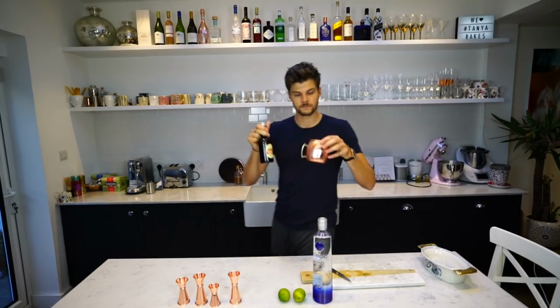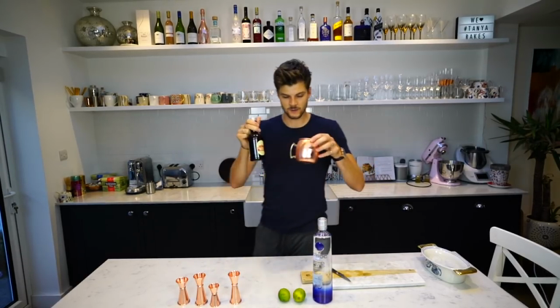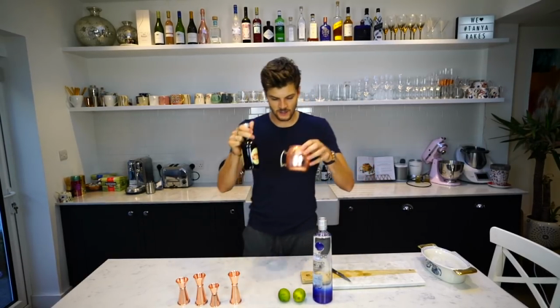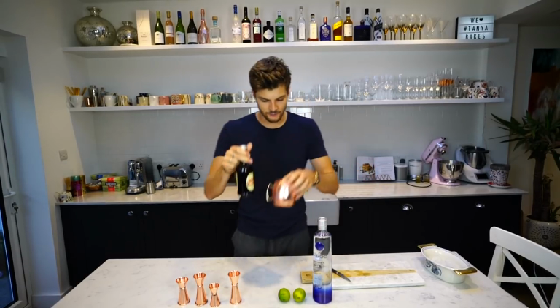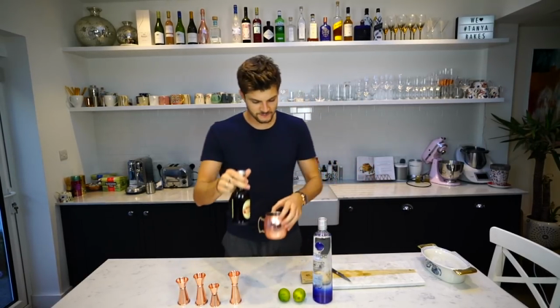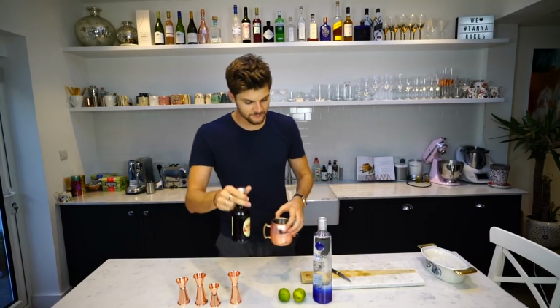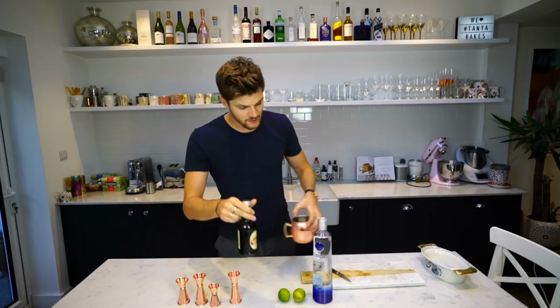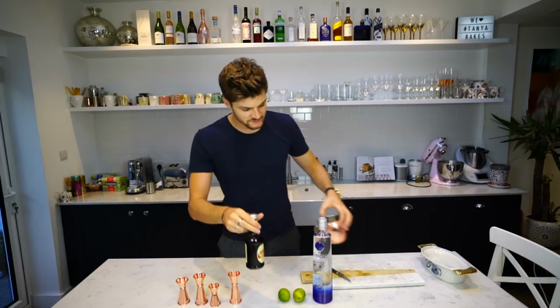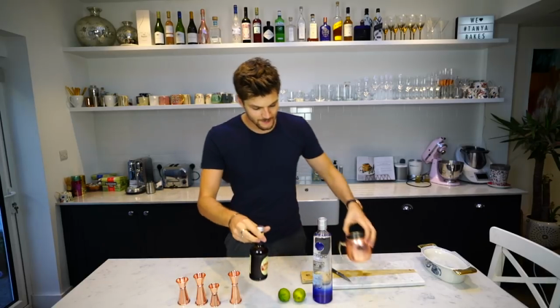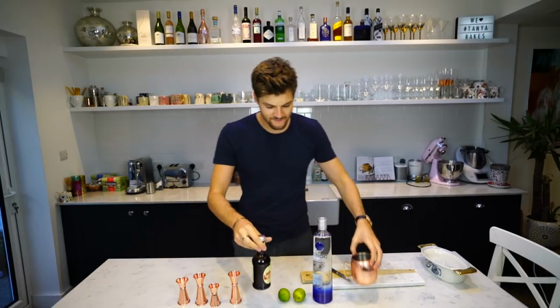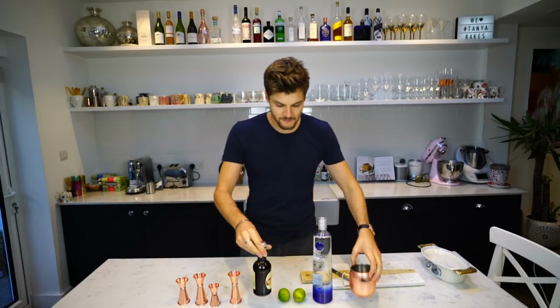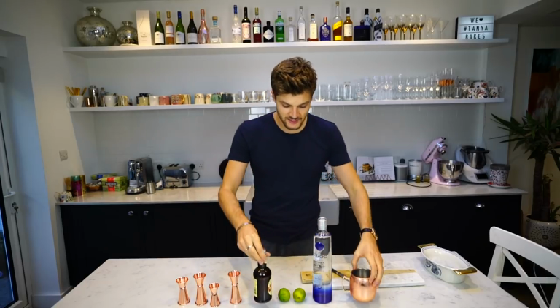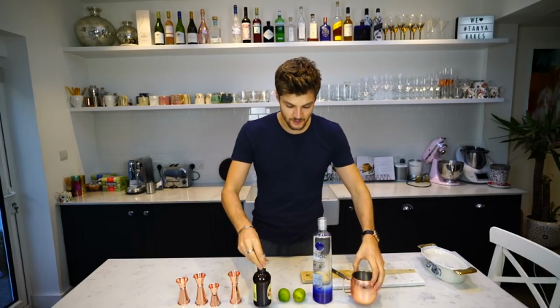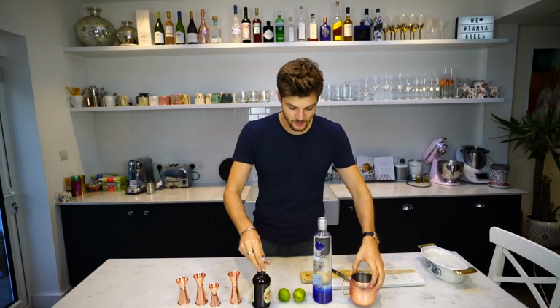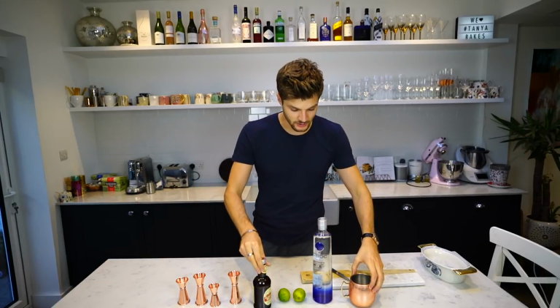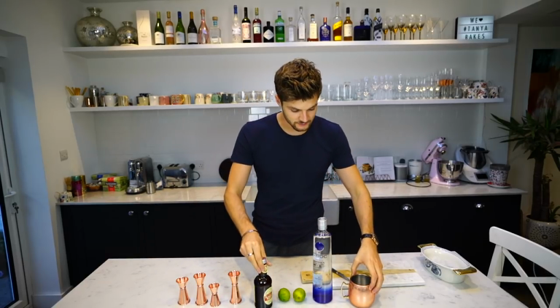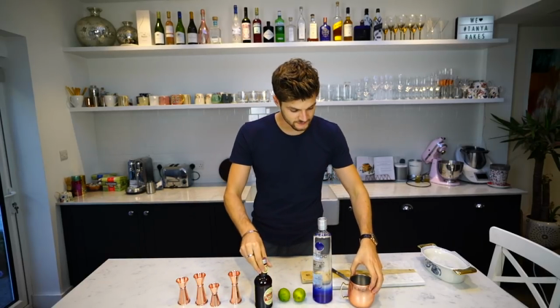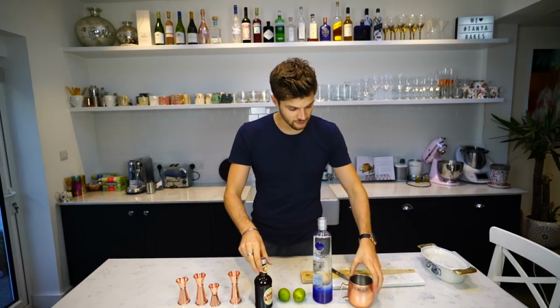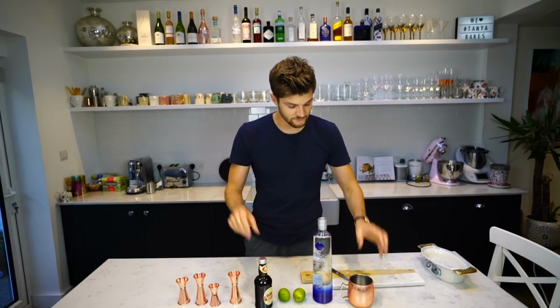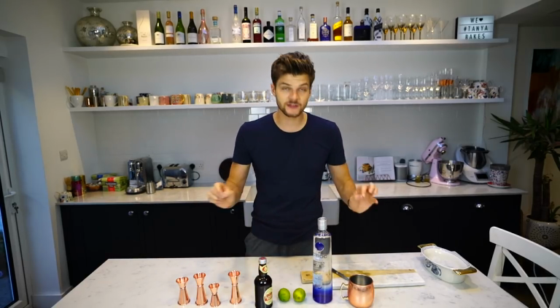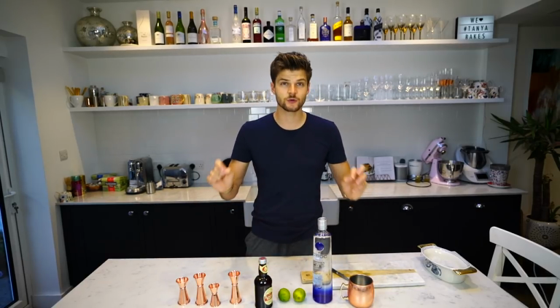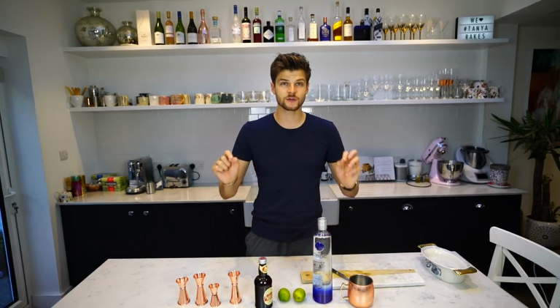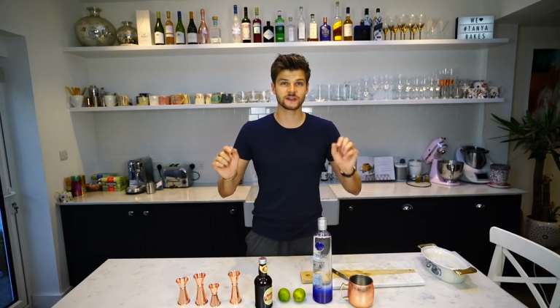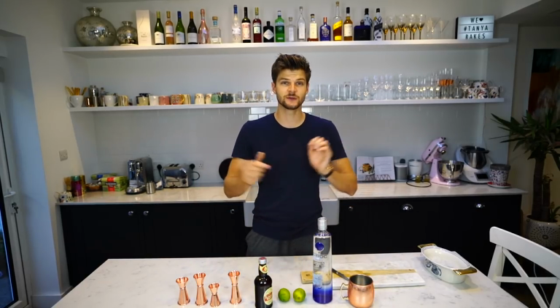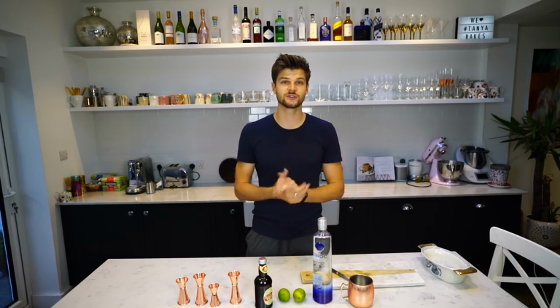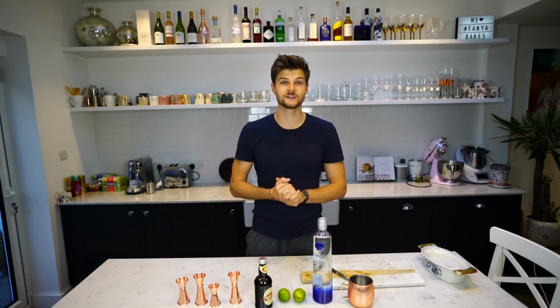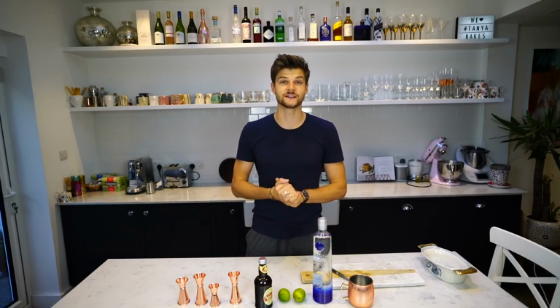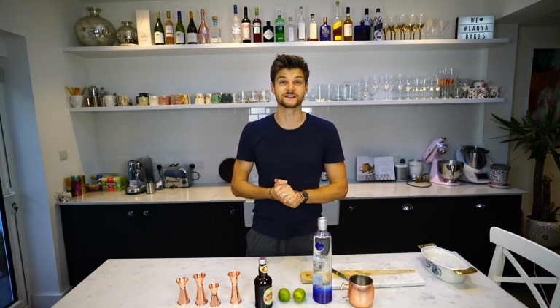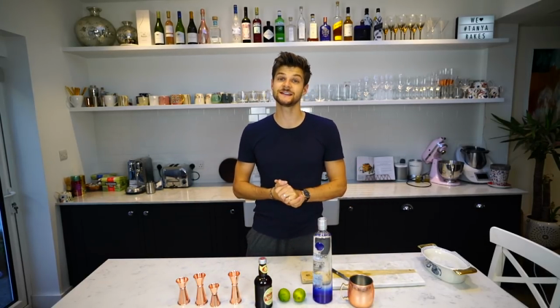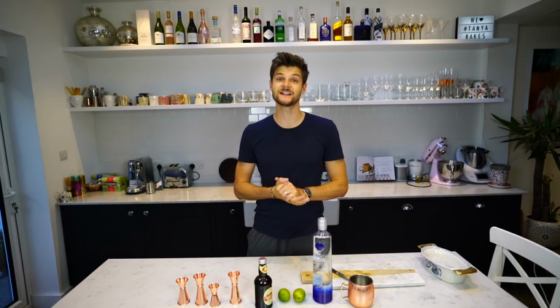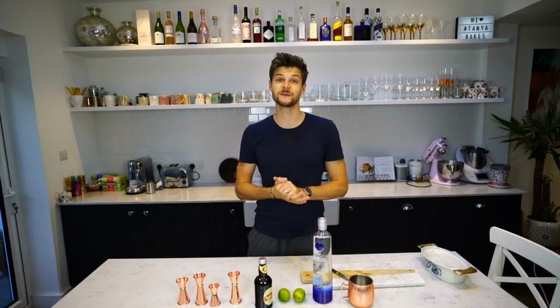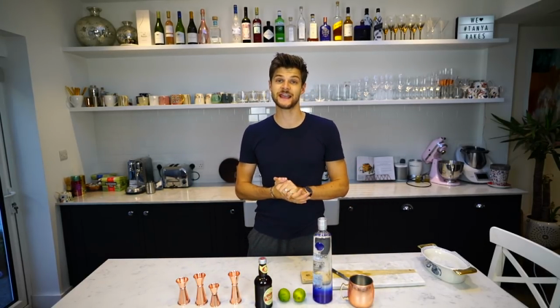Here we go — this is my first time ever making my own one, so fingers crossed I can do it justice. Let's begin.